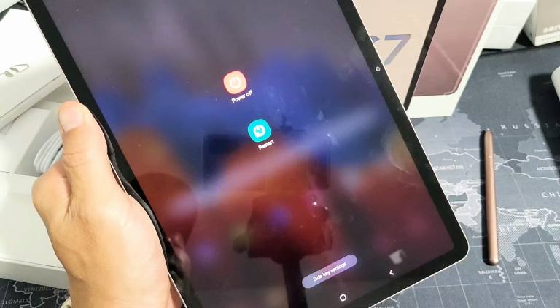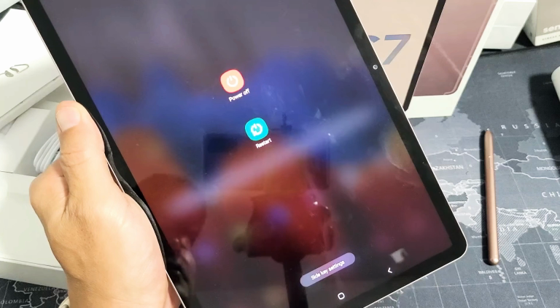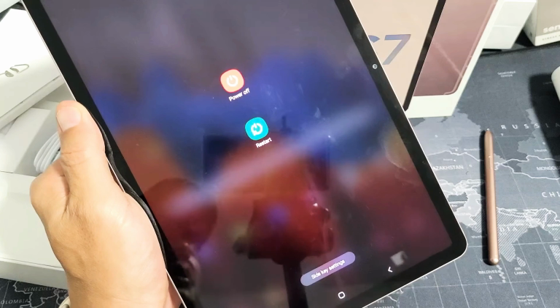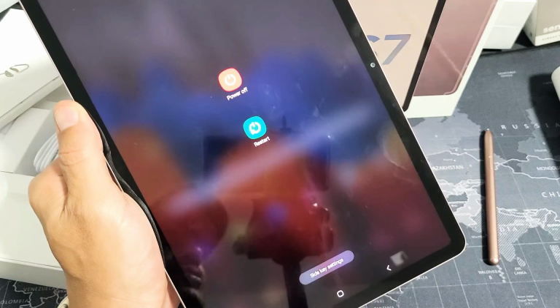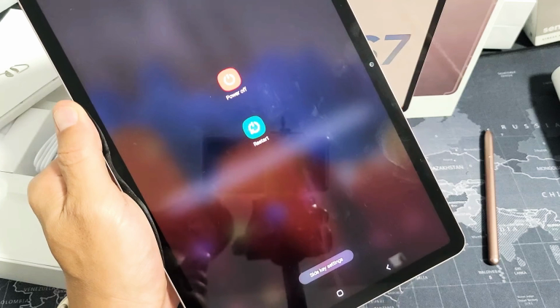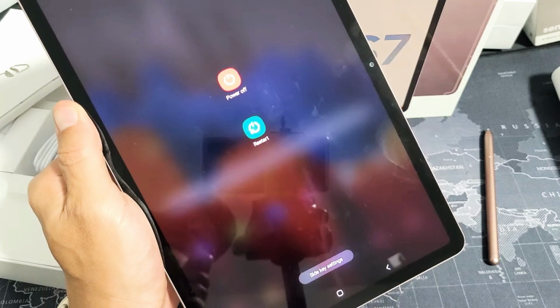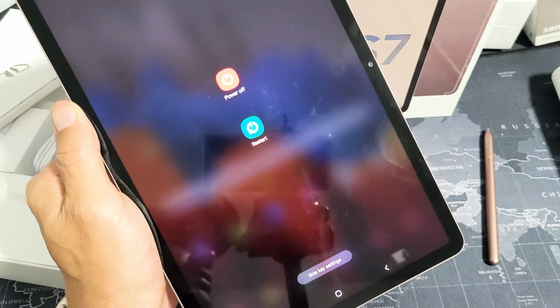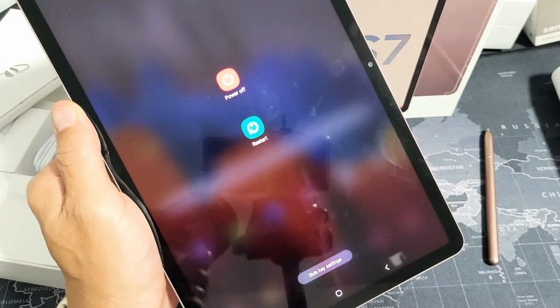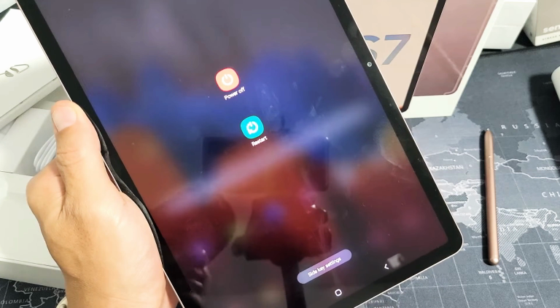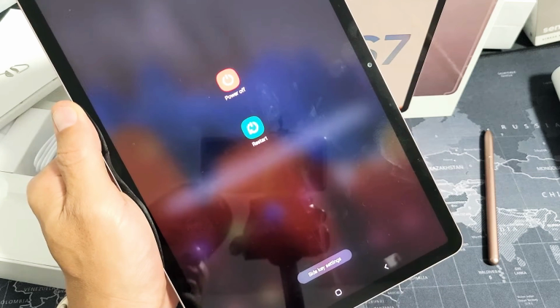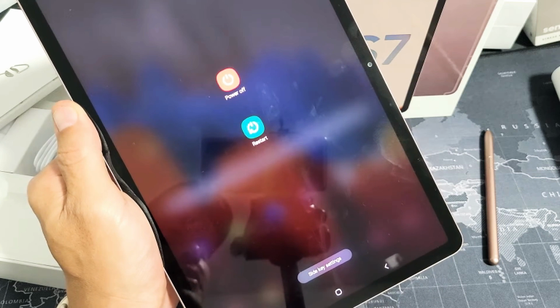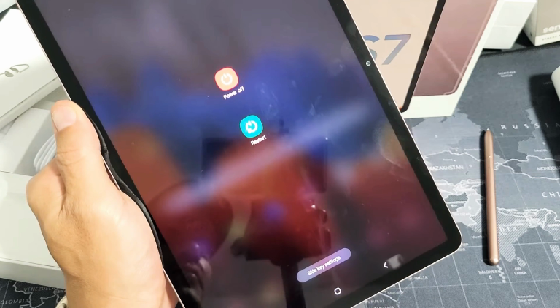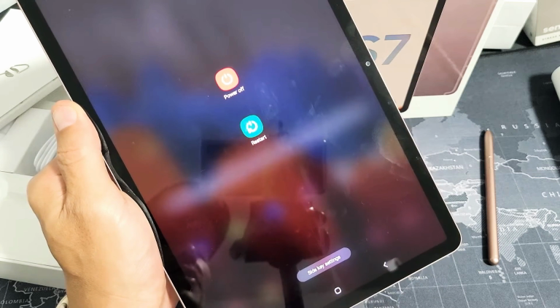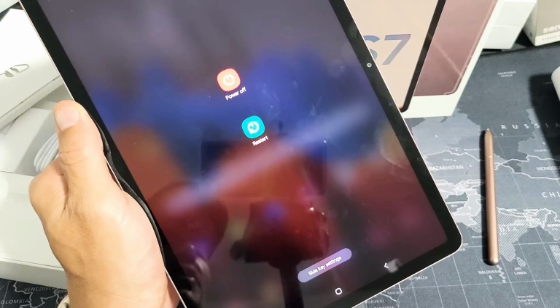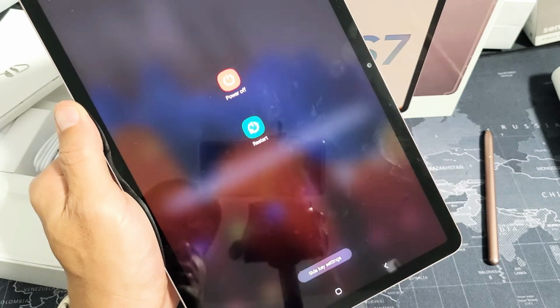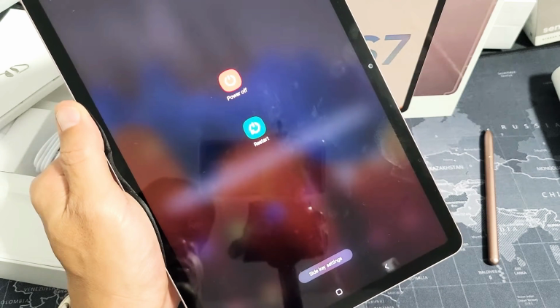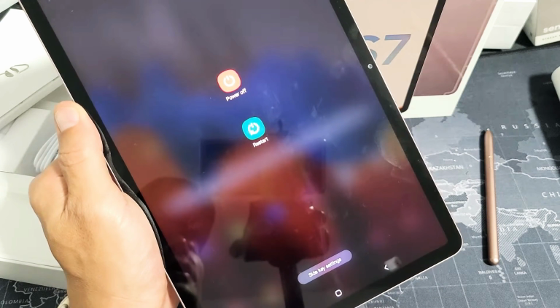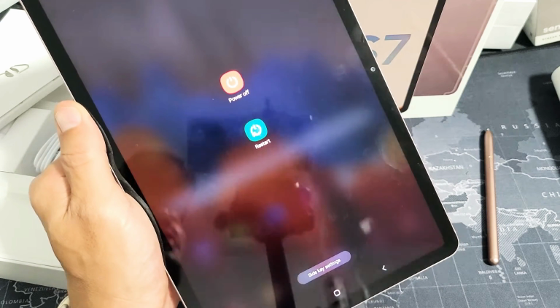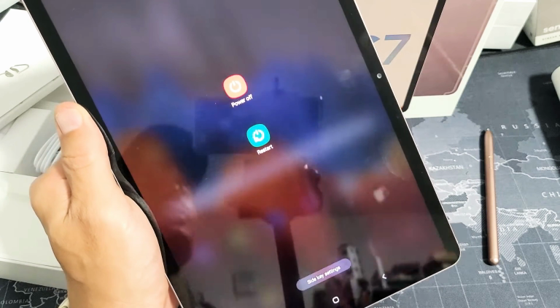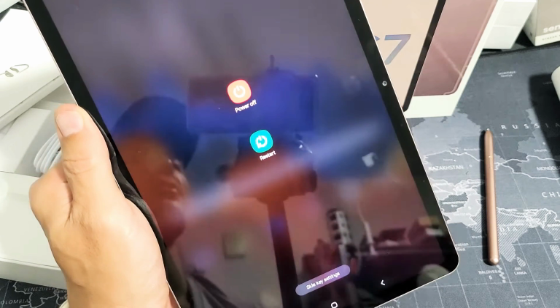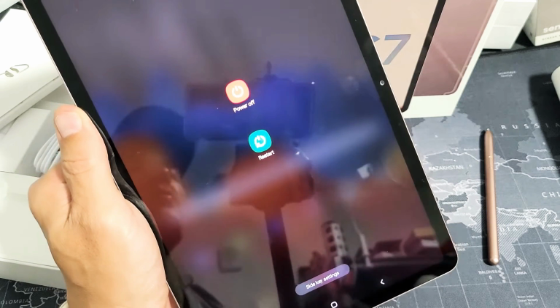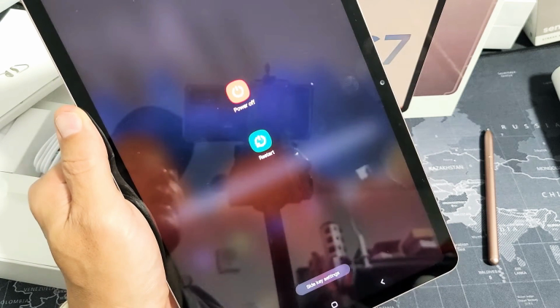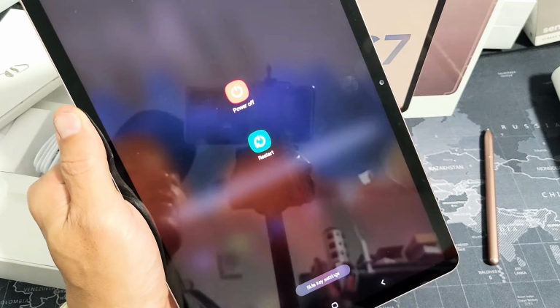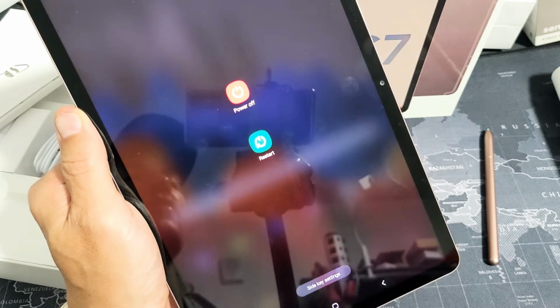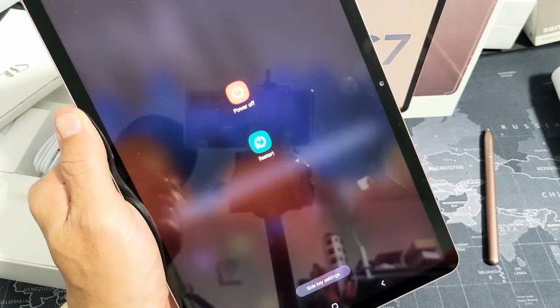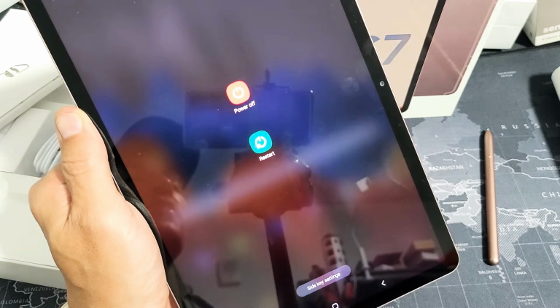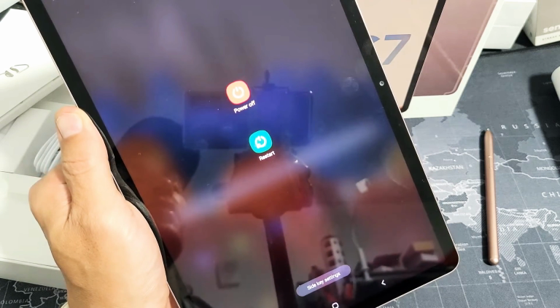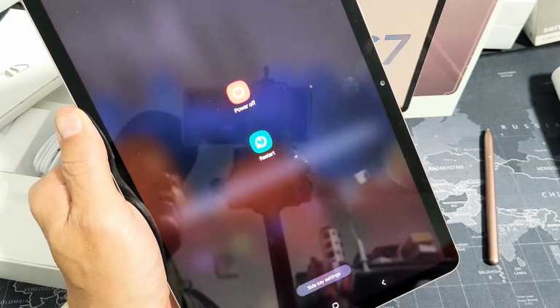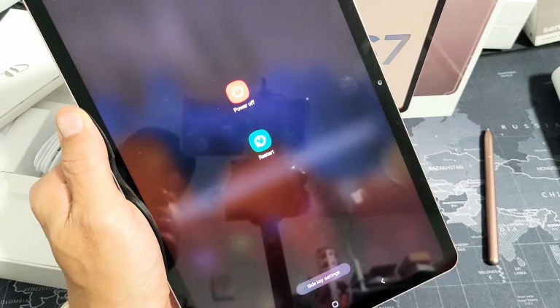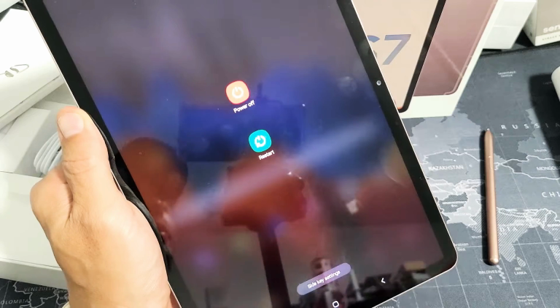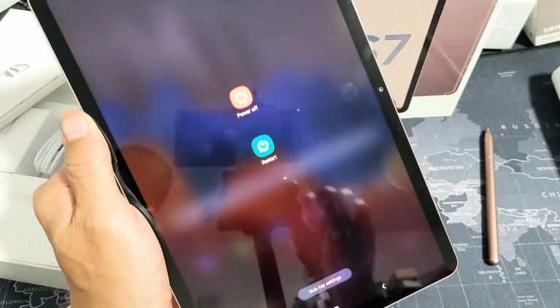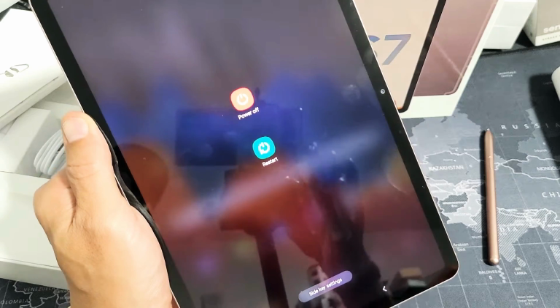I have a Samsung Galaxy Tab S7 here. I'm going to show you two ways to power off, turn it off, or restart it.